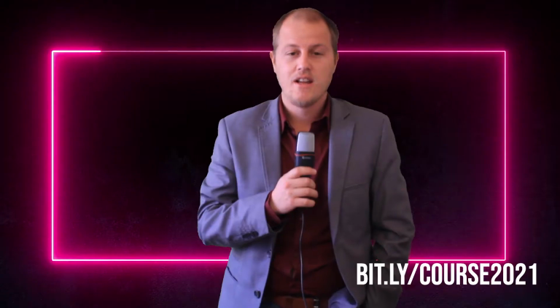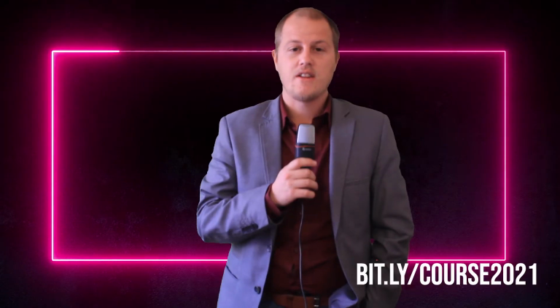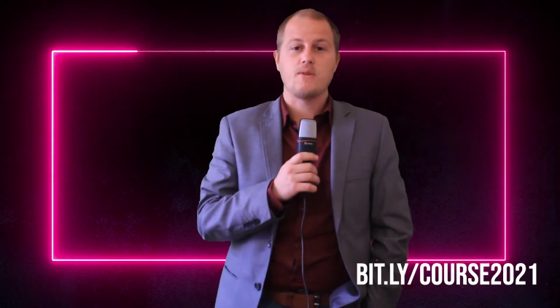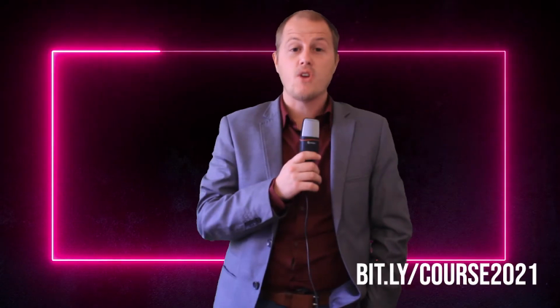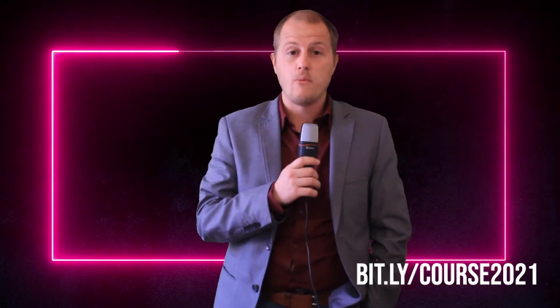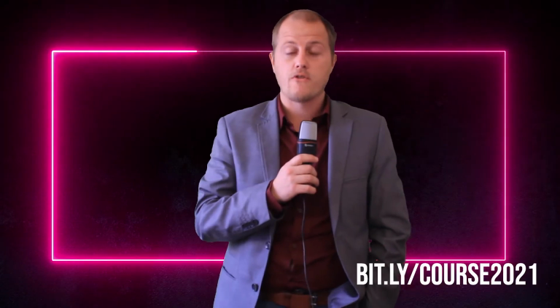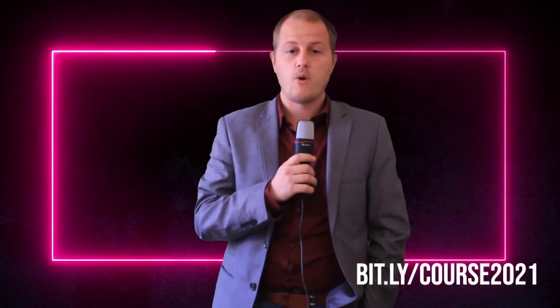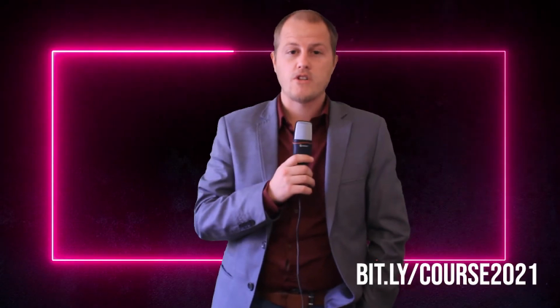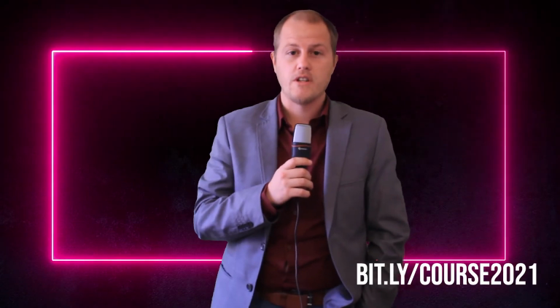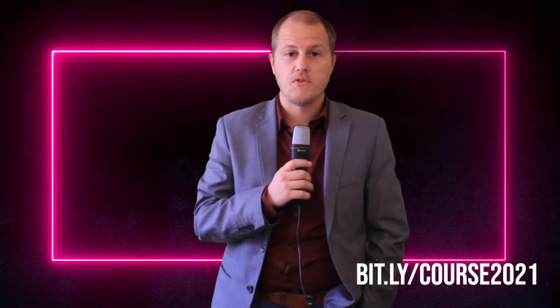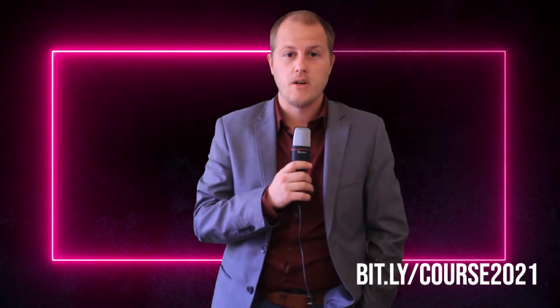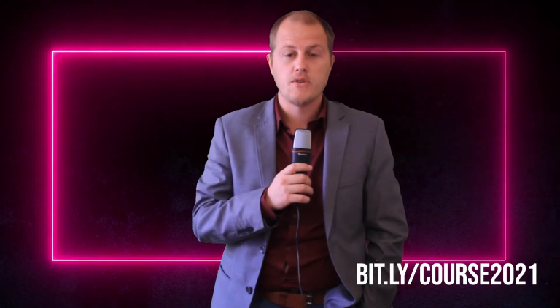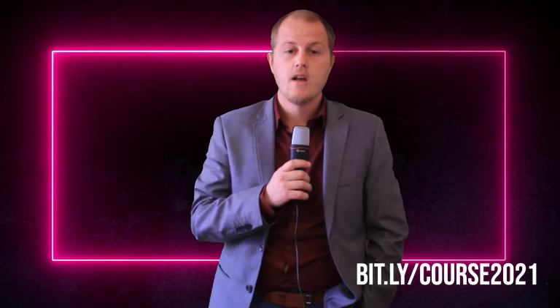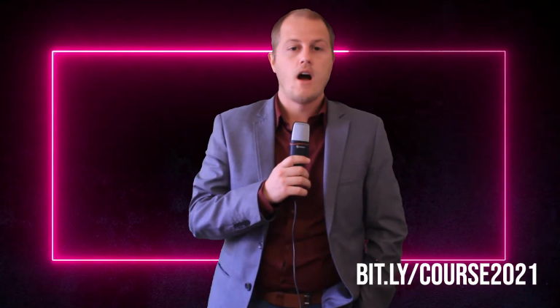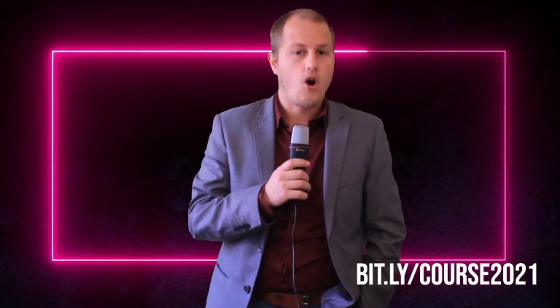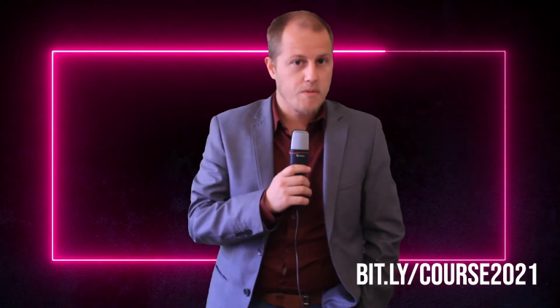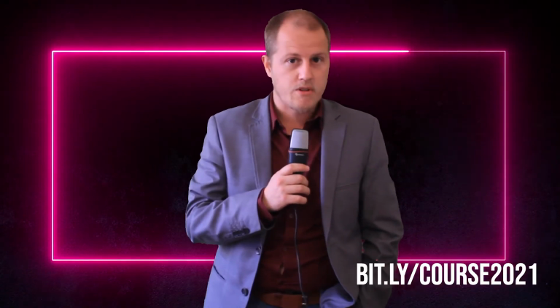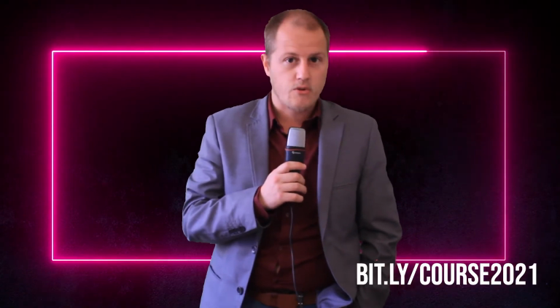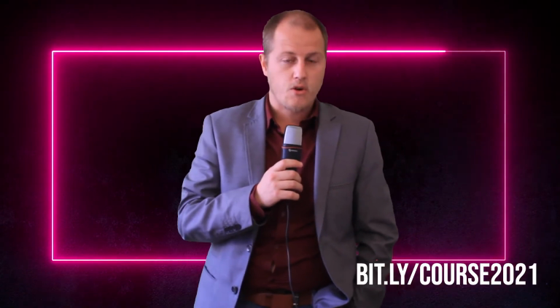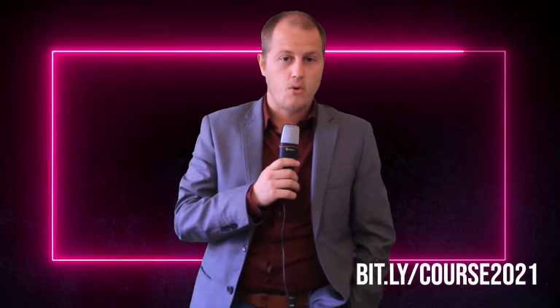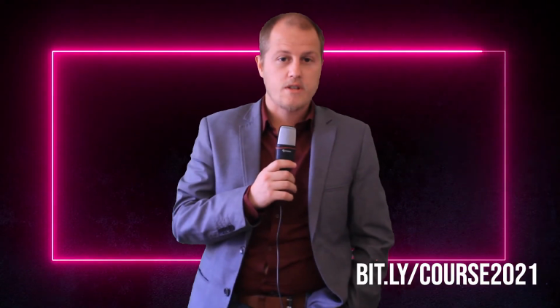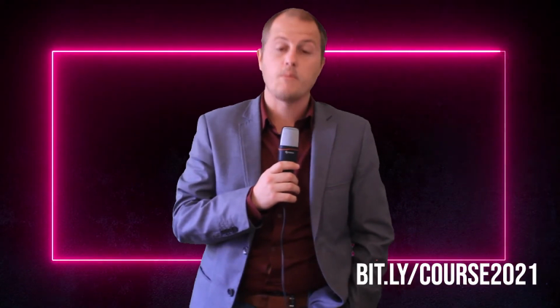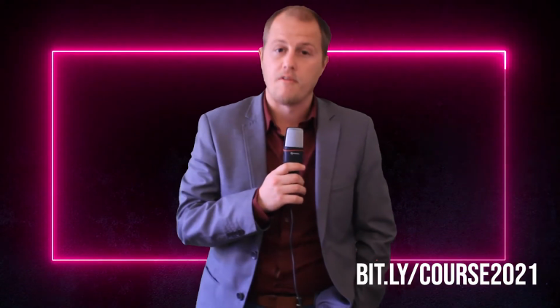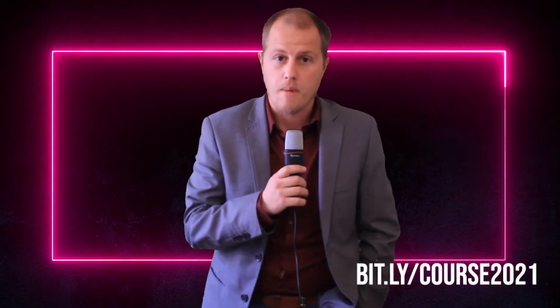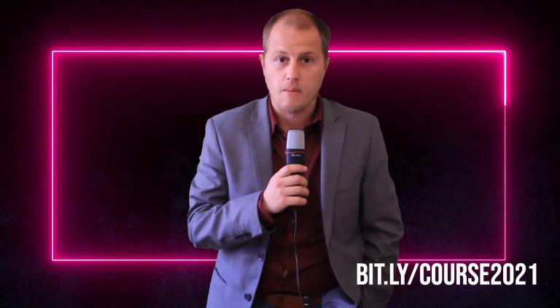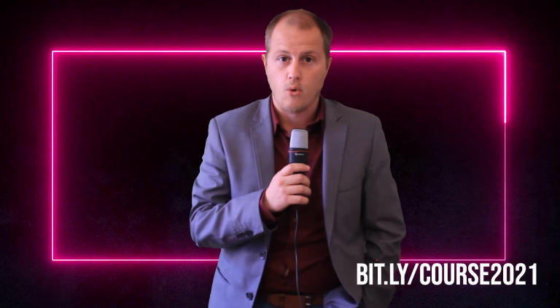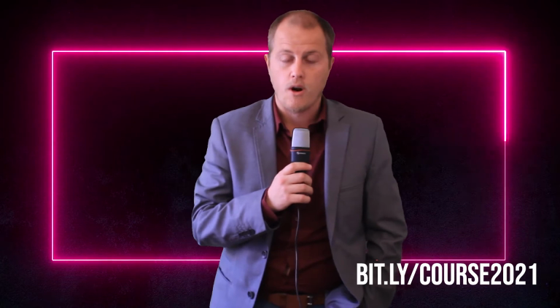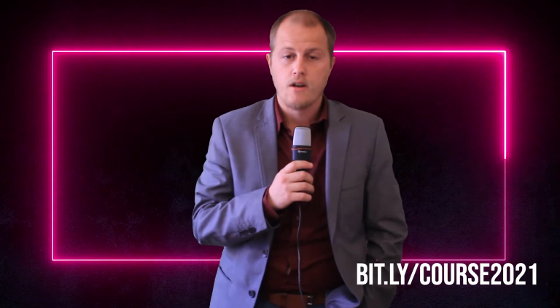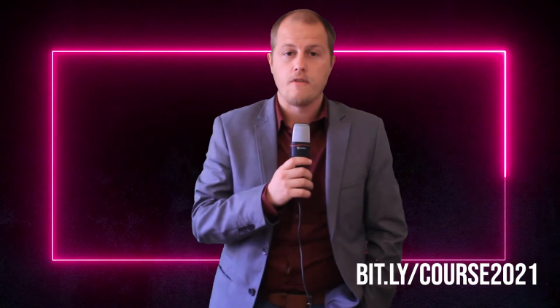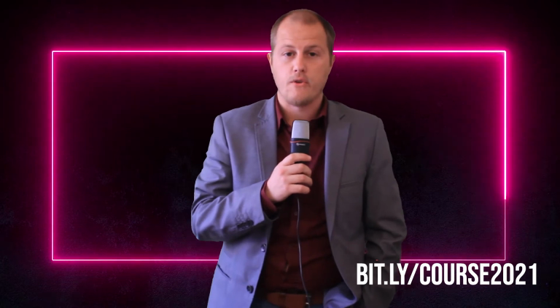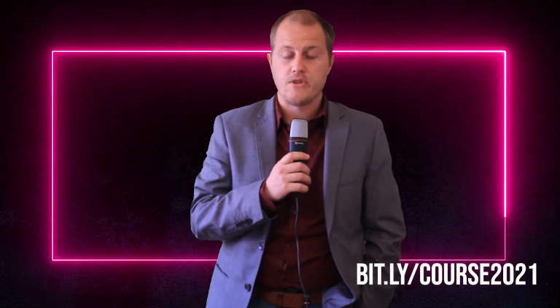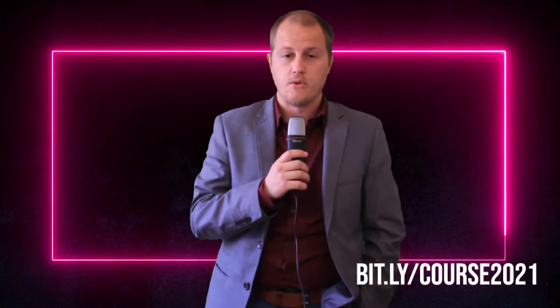Thank you so much for watching these videos. I hope you enjoy the course and we'll have many more very soon.